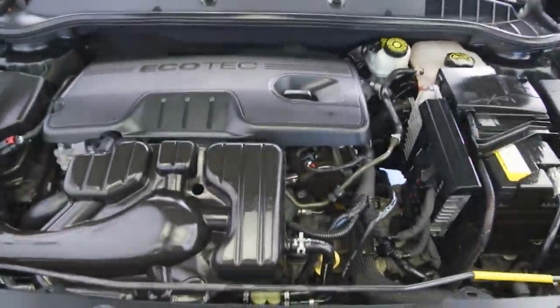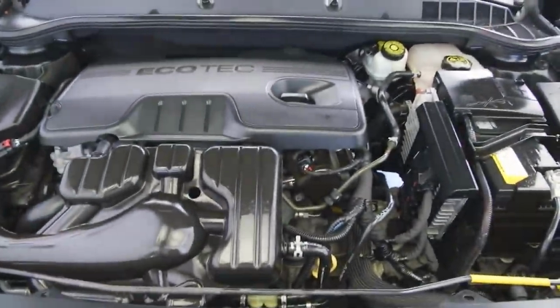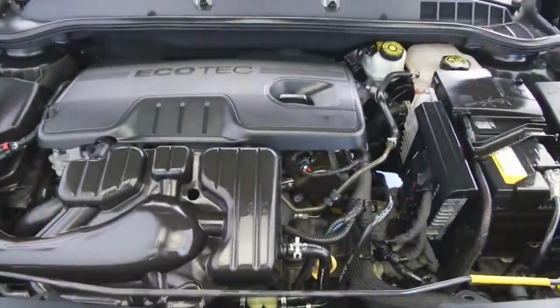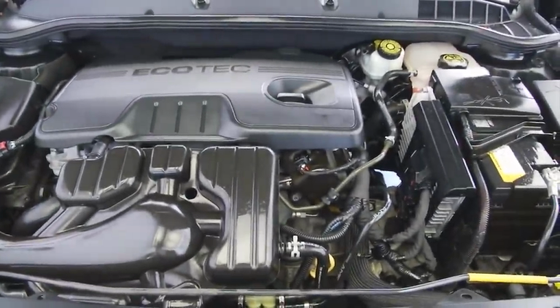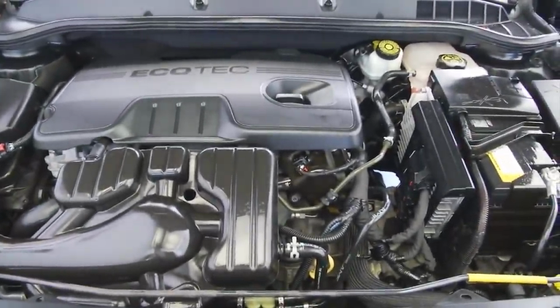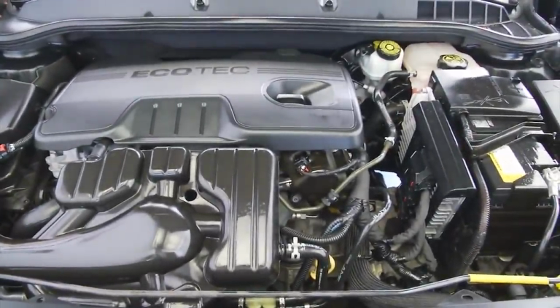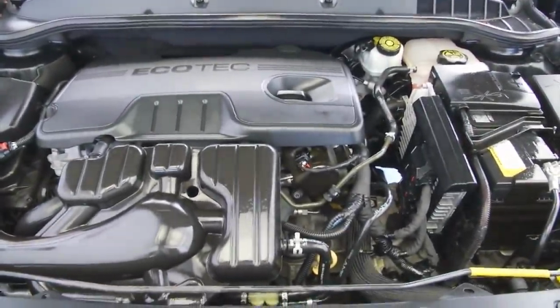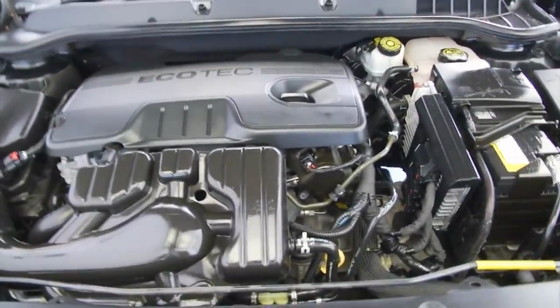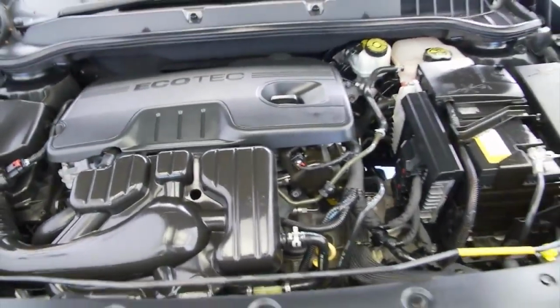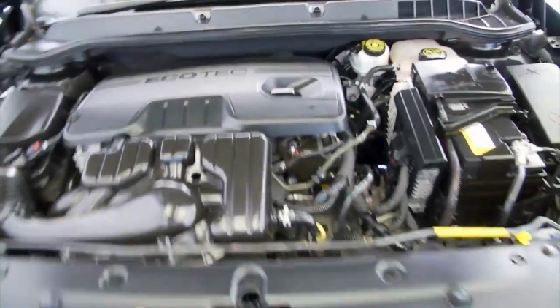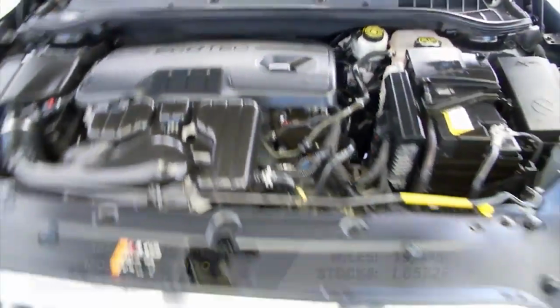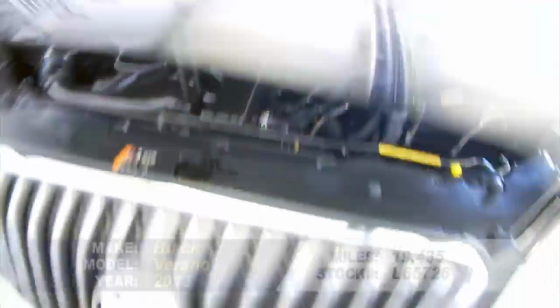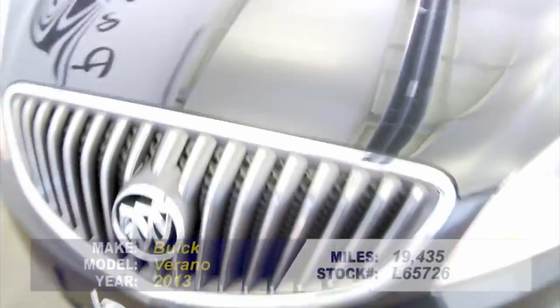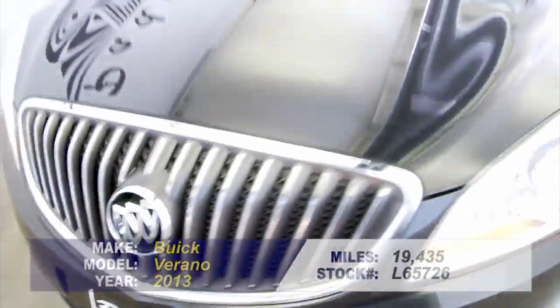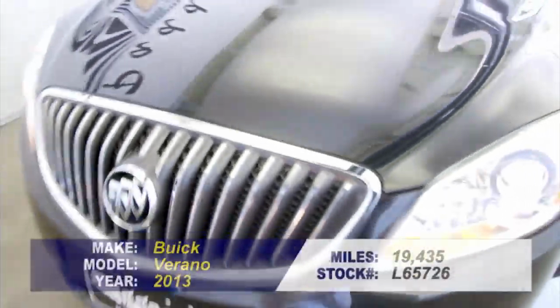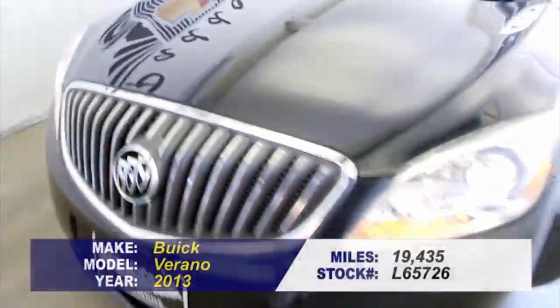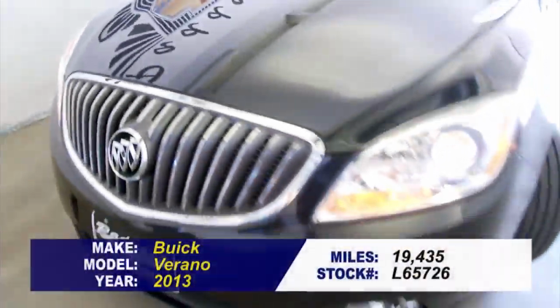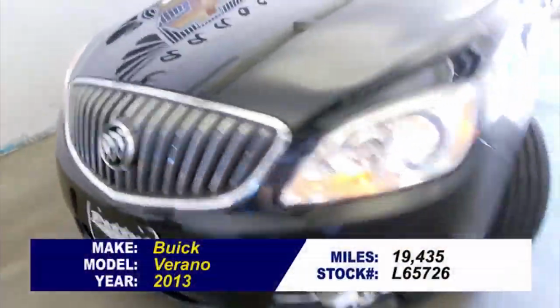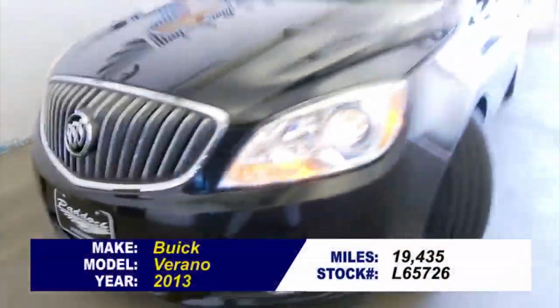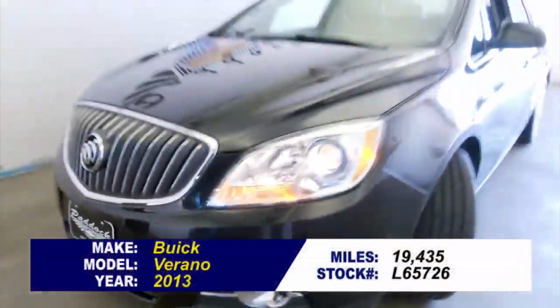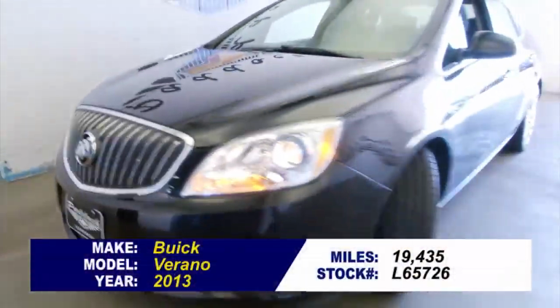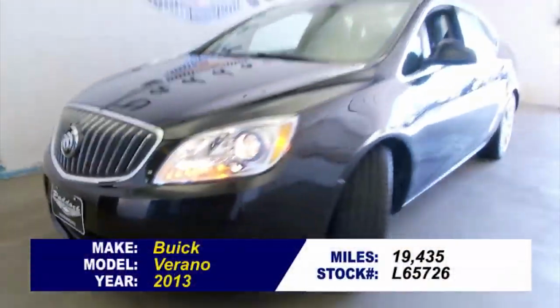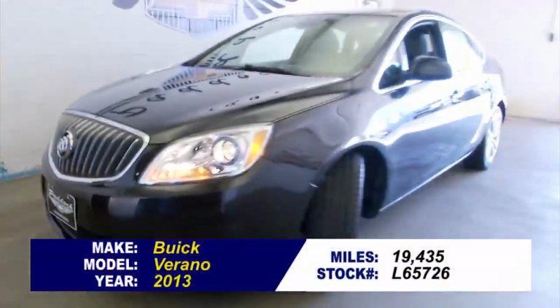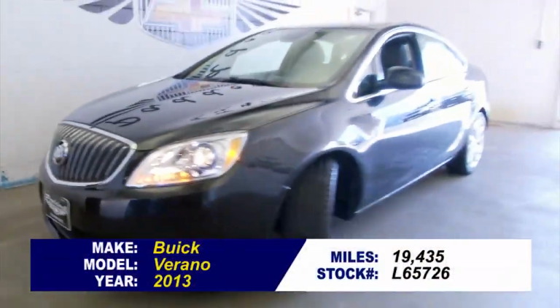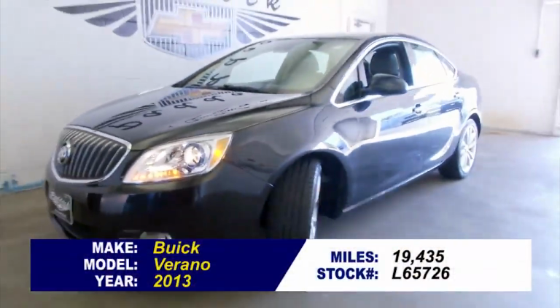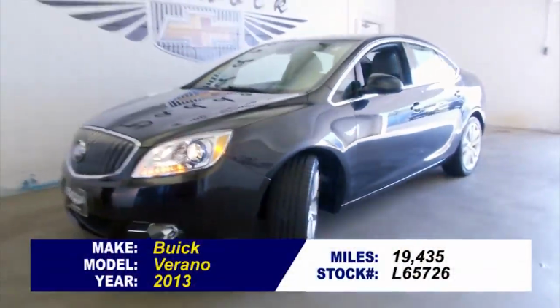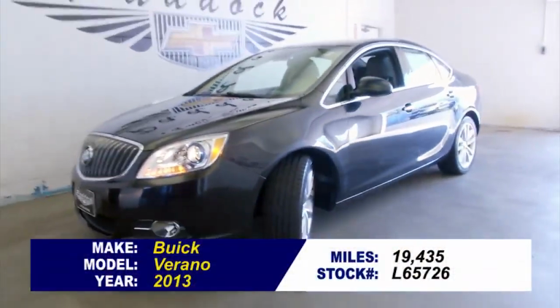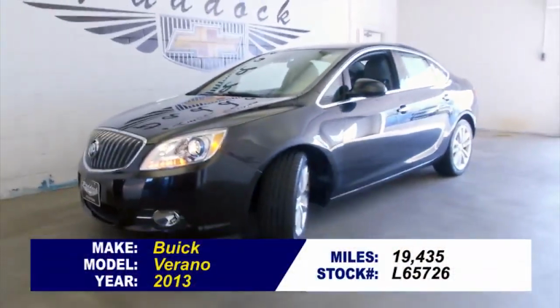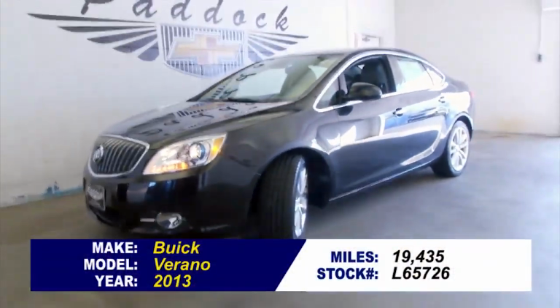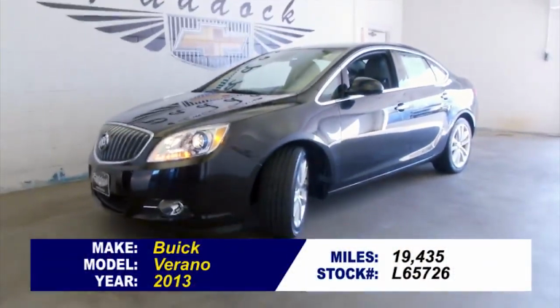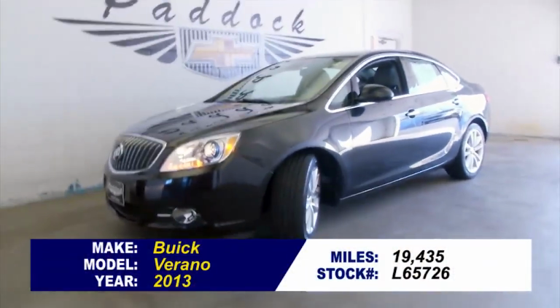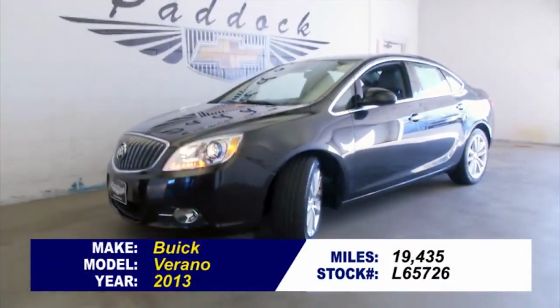To find out more or schedule a test drive, call a sales consultant today at 876-0945.